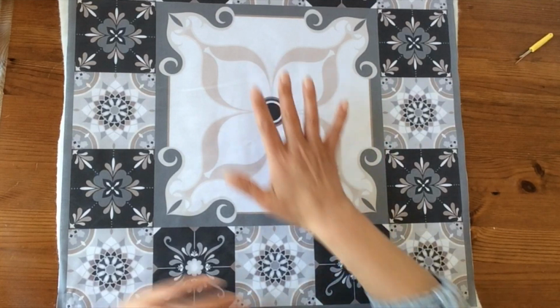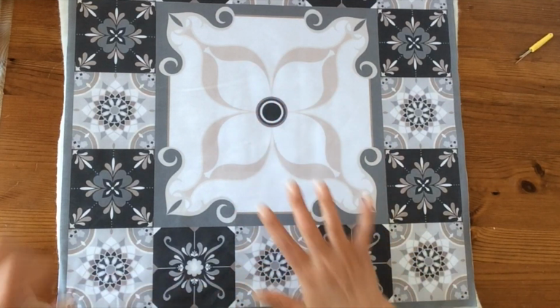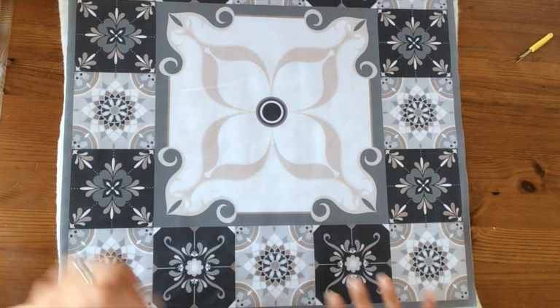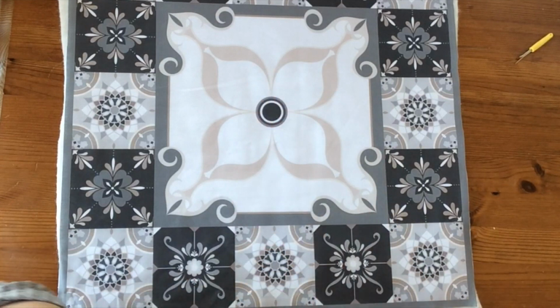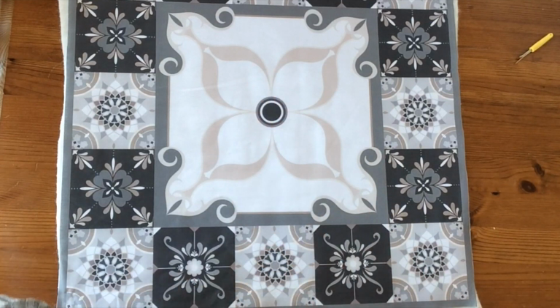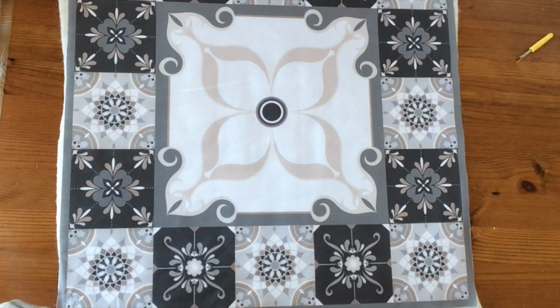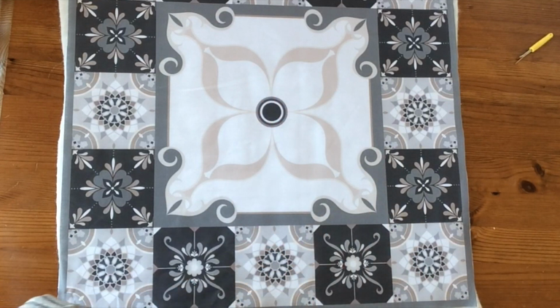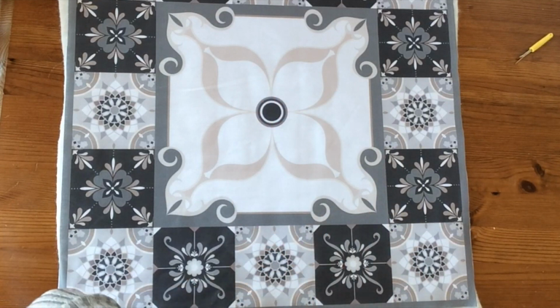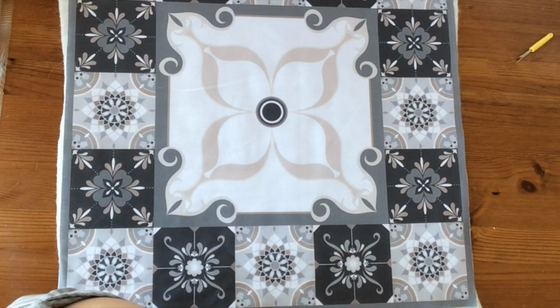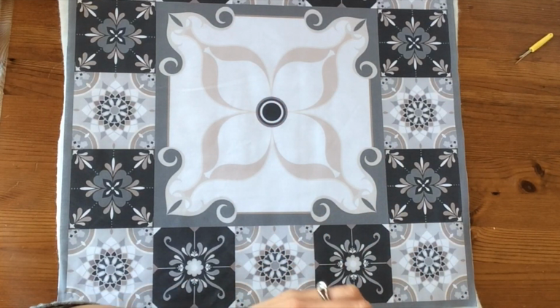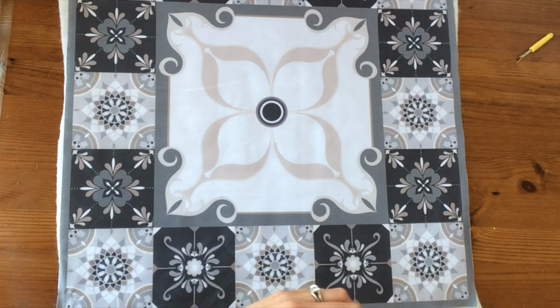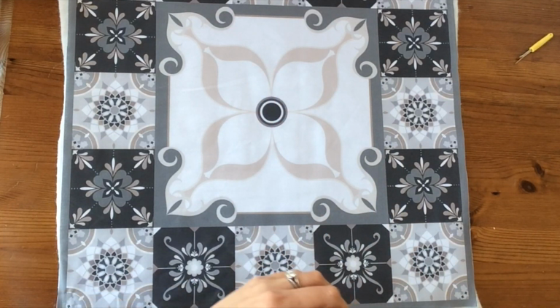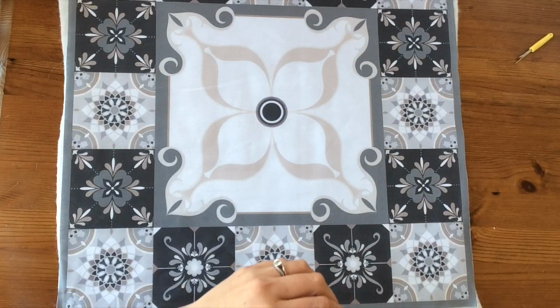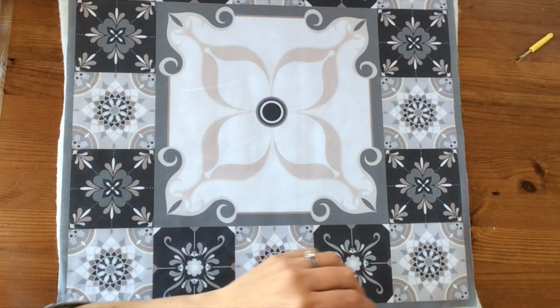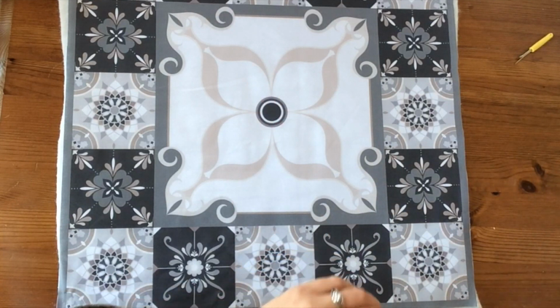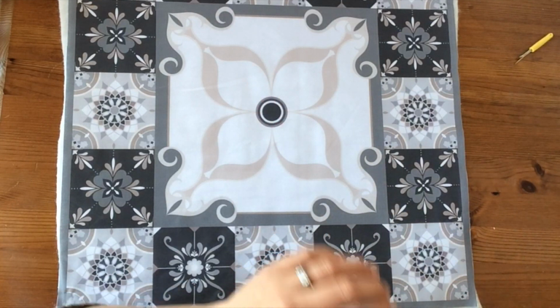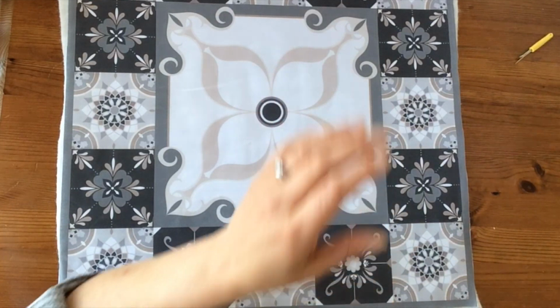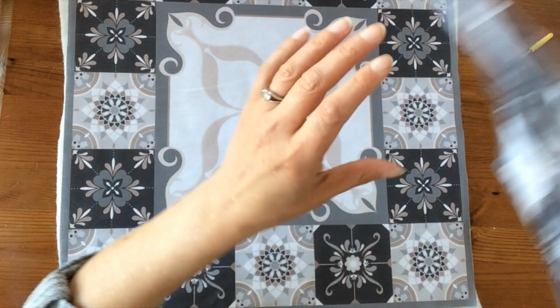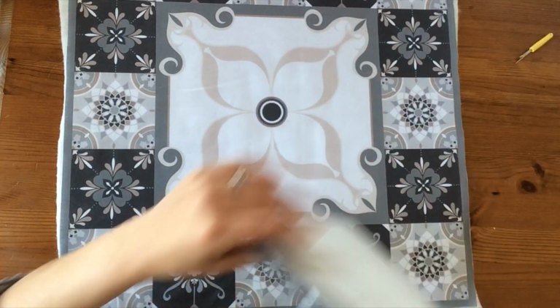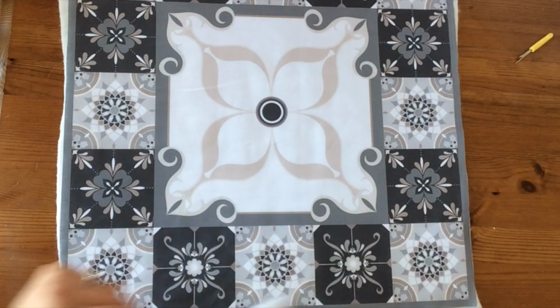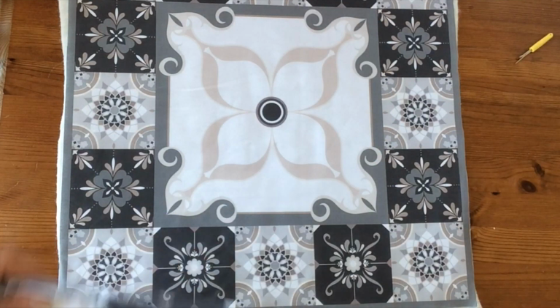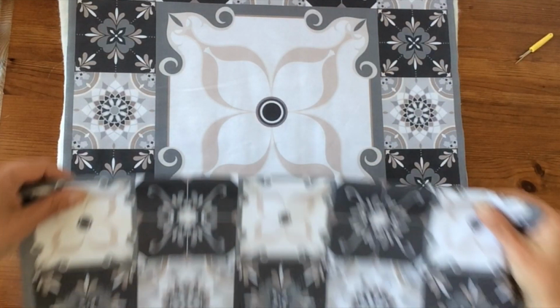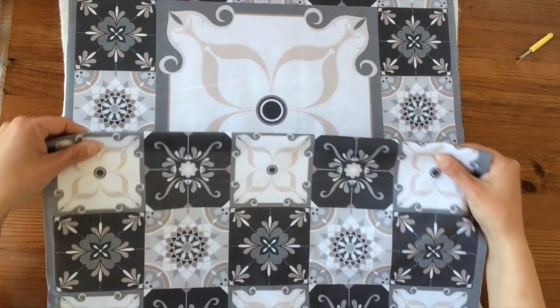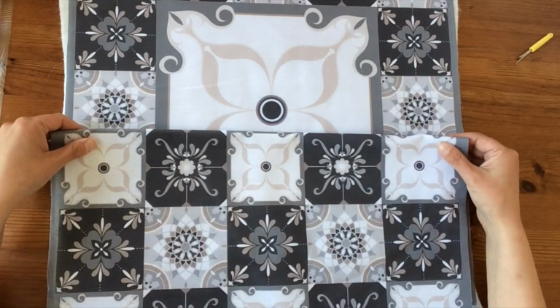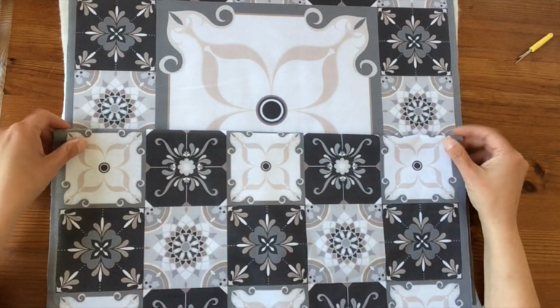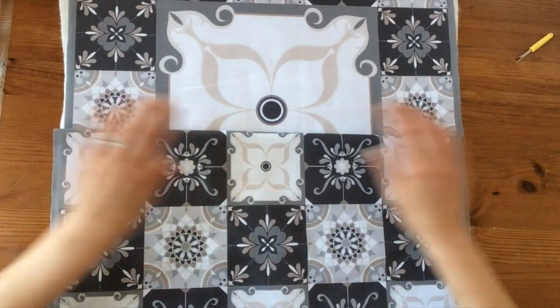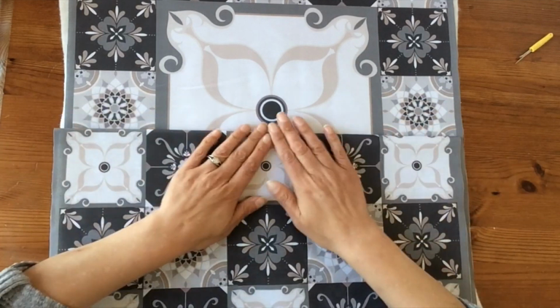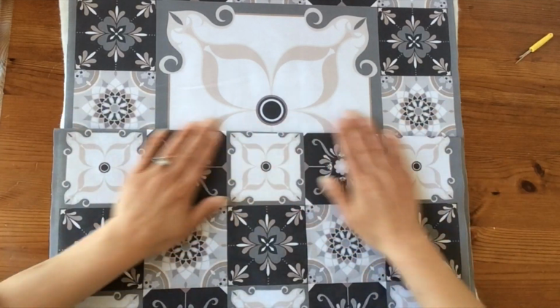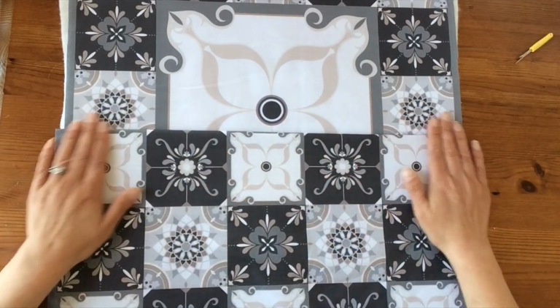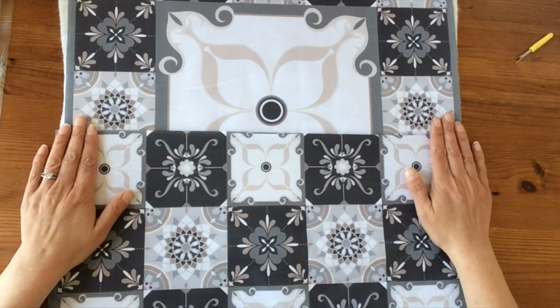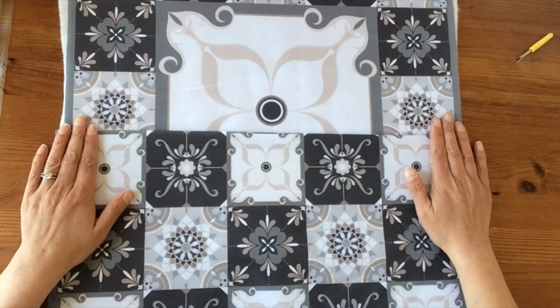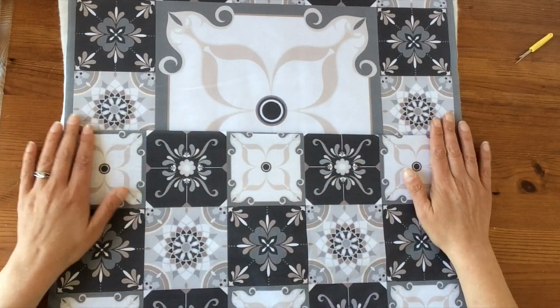I'll take that over to the sewing machine in a second, but before I do, I just wanted to talk to you about these backing pieces as well.